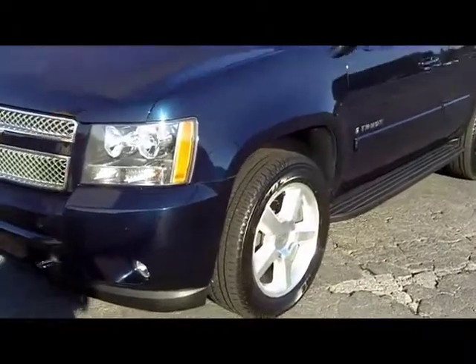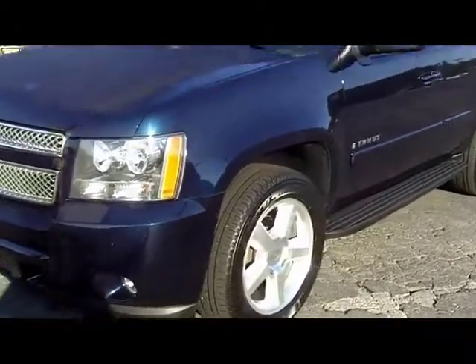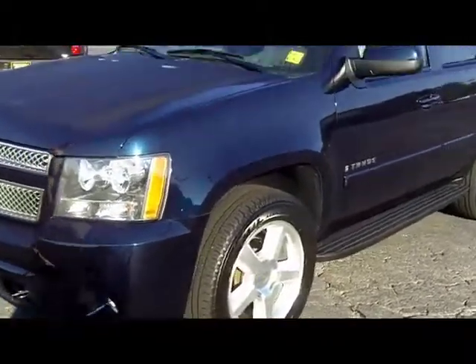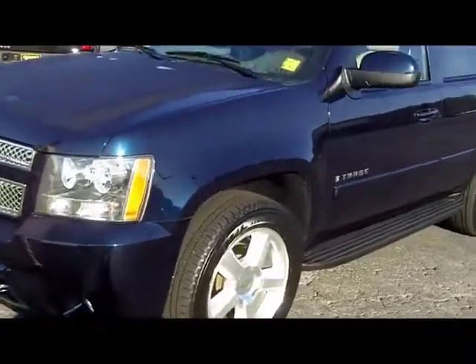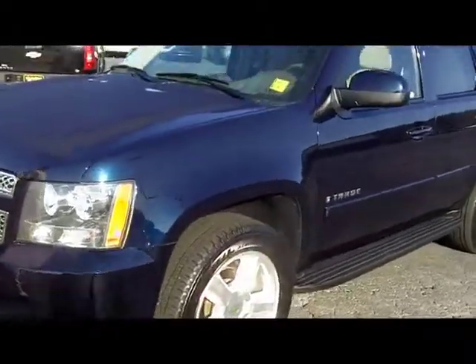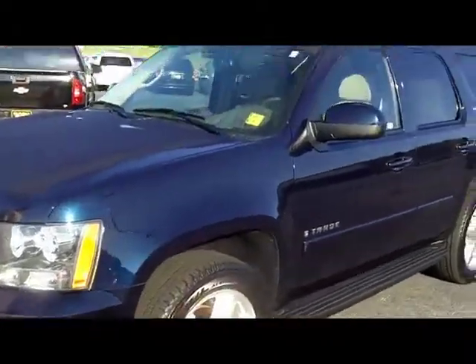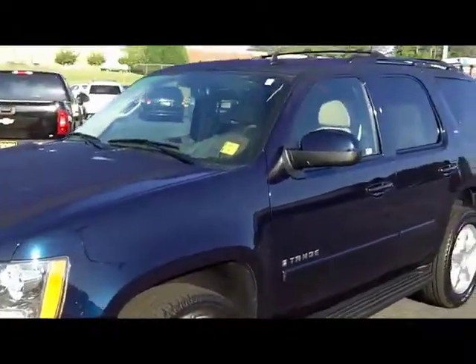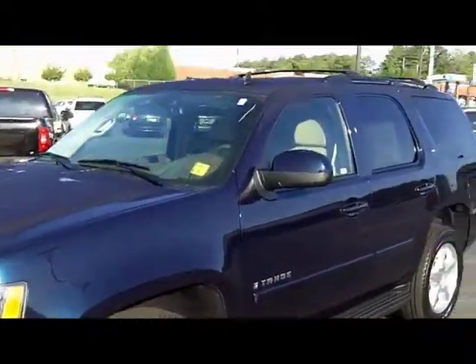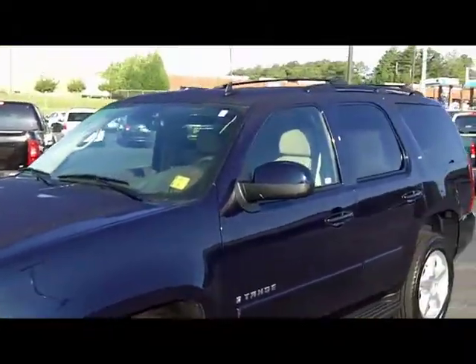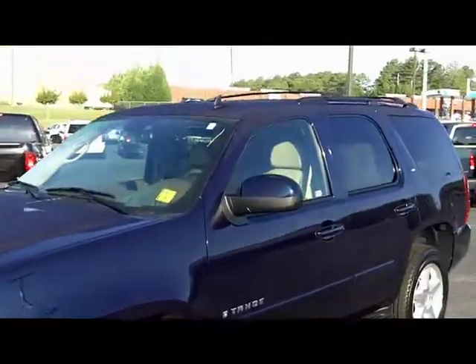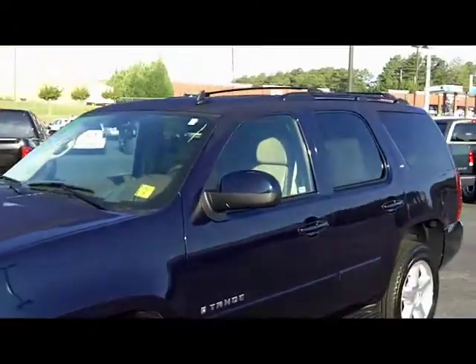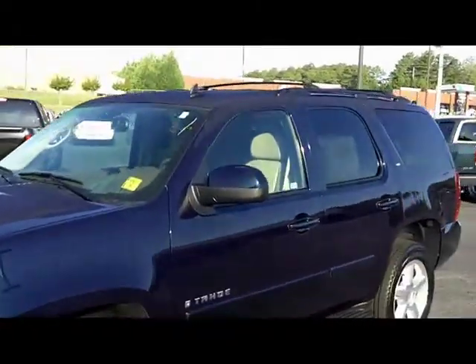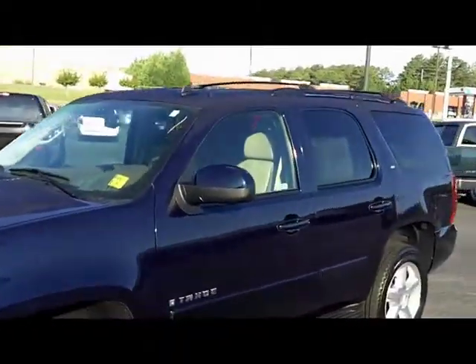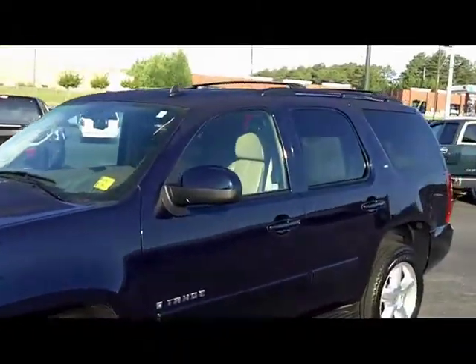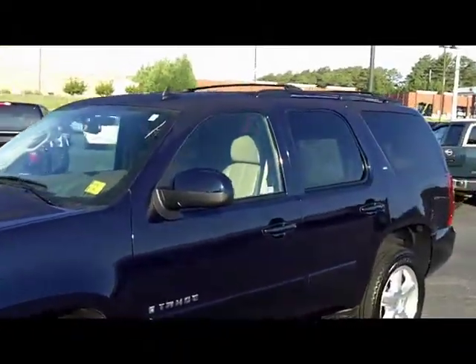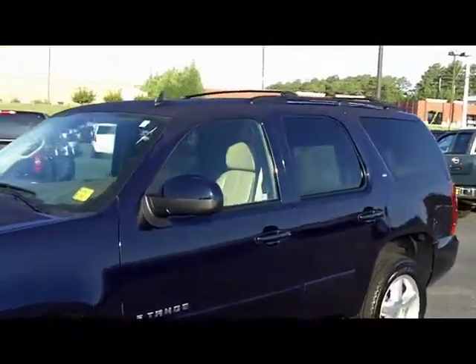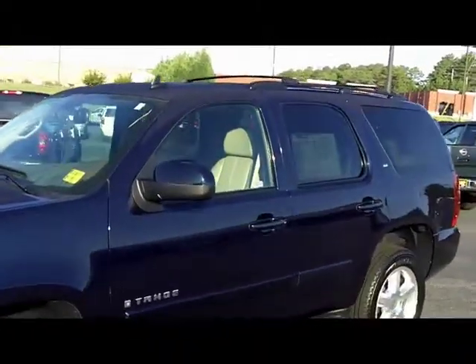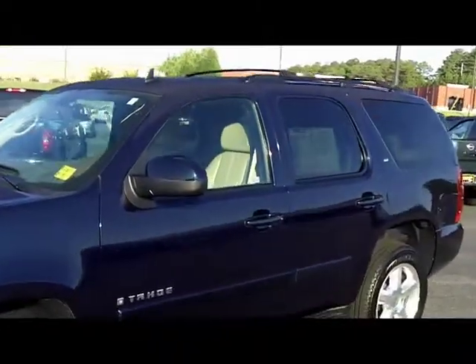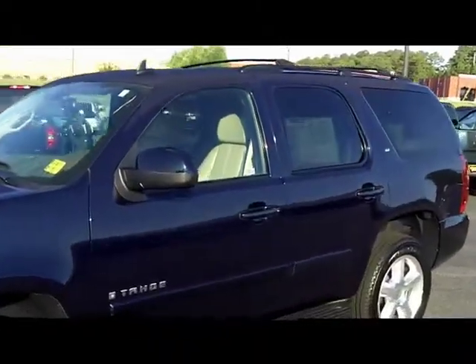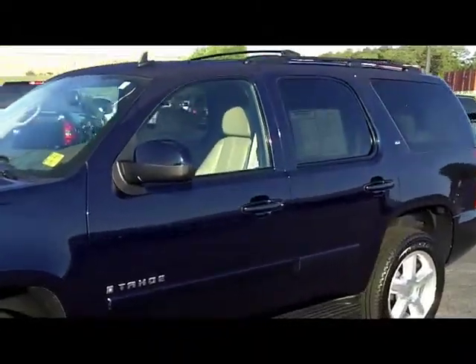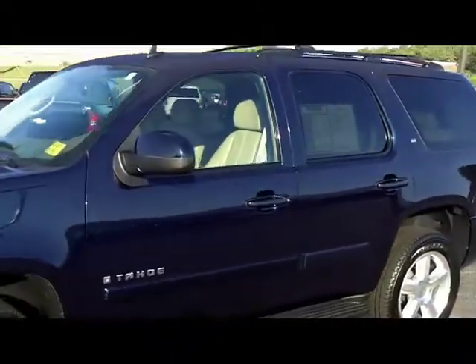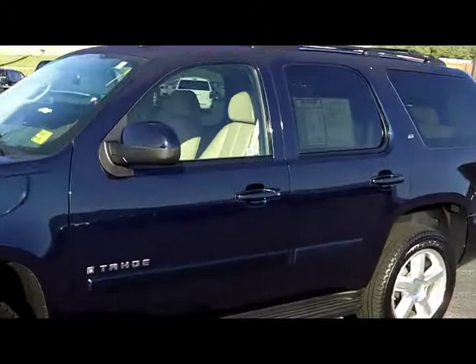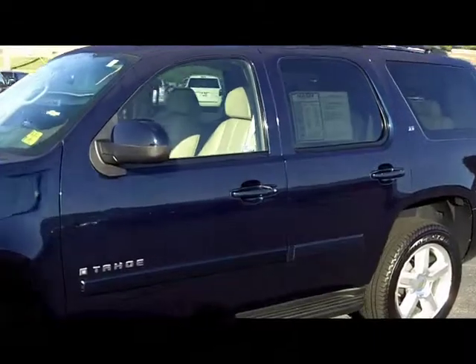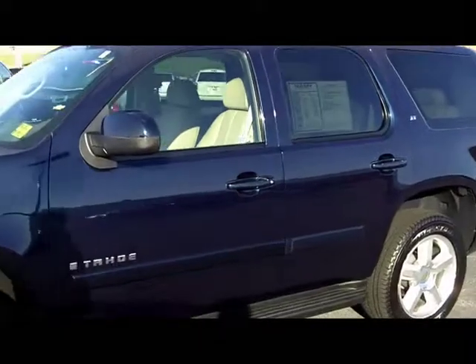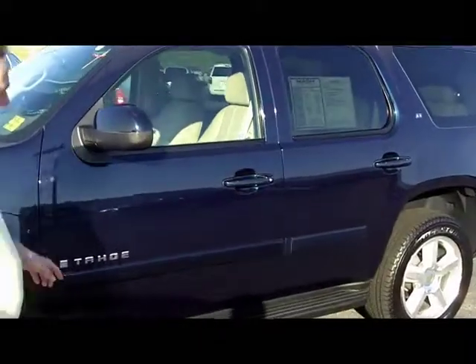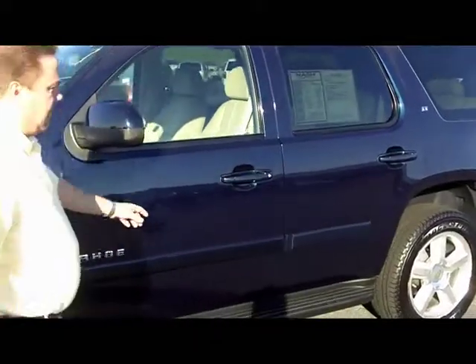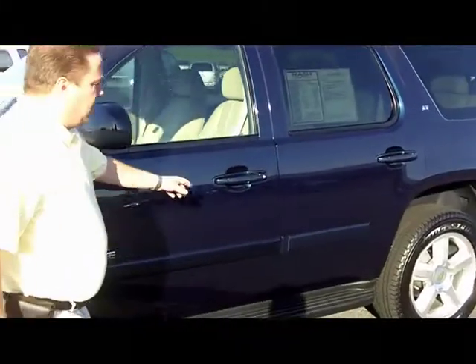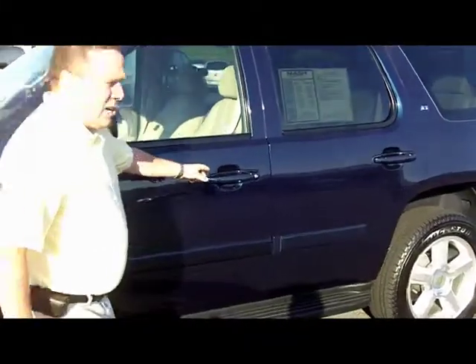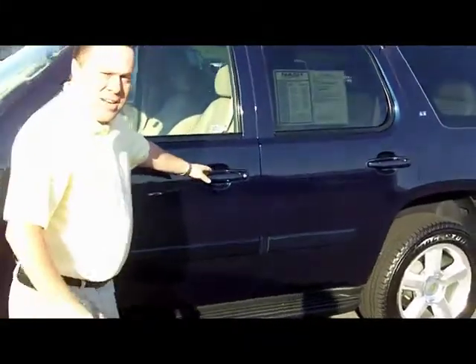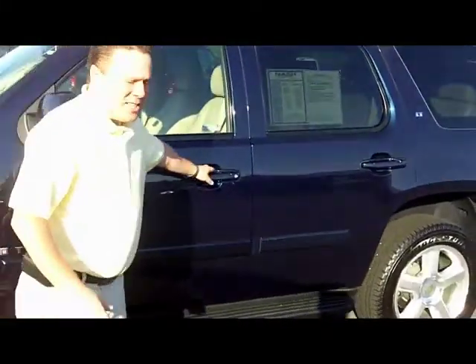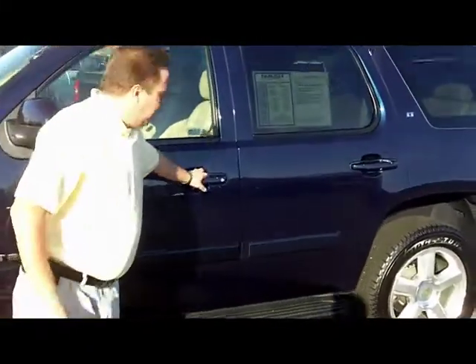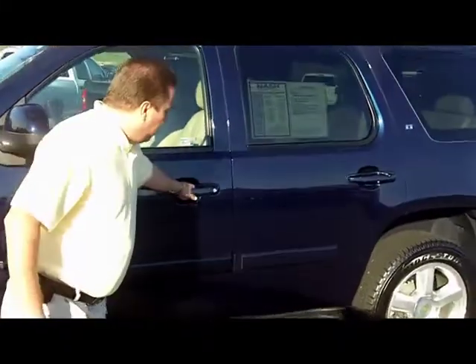It's a fully loaded 3LT, Imperial Blue. Let's take a look inside here.